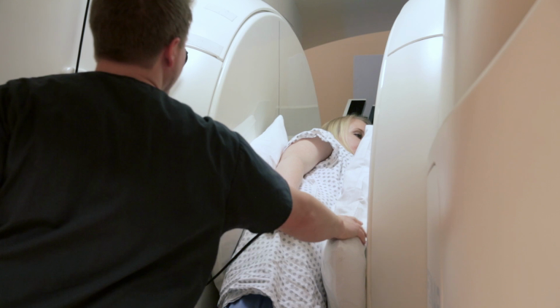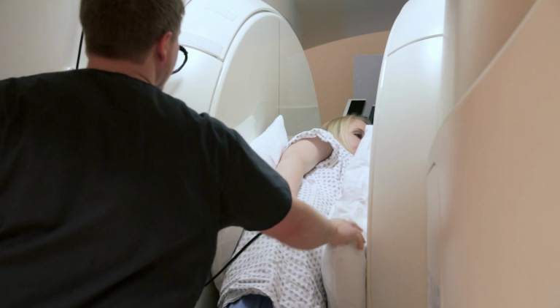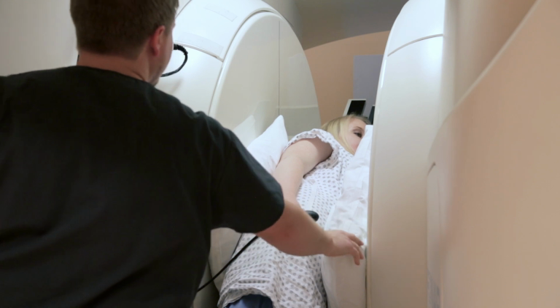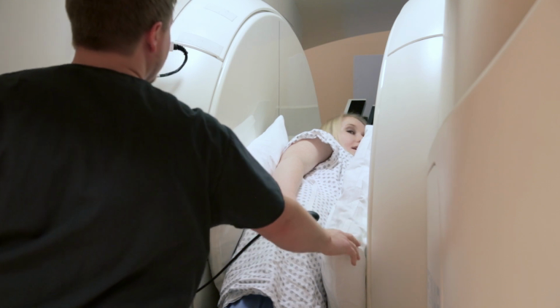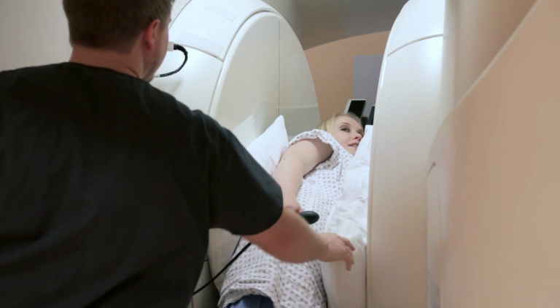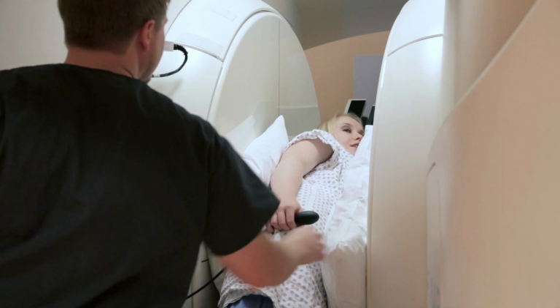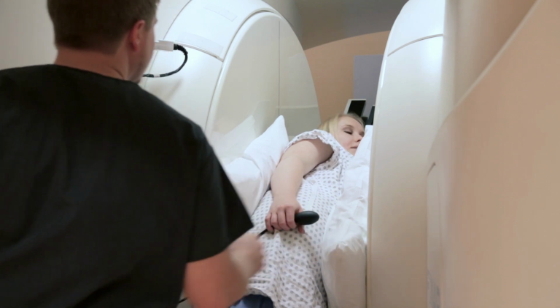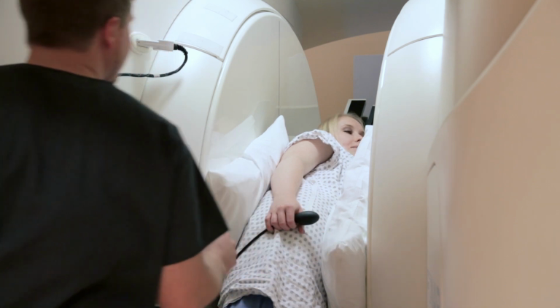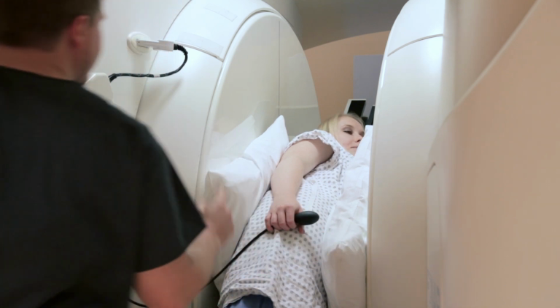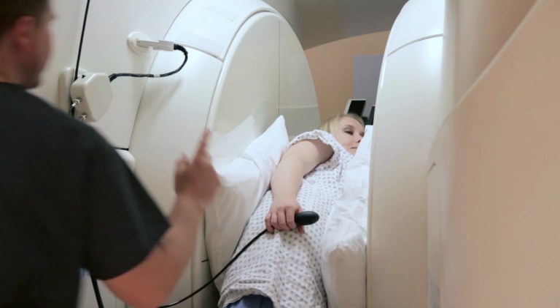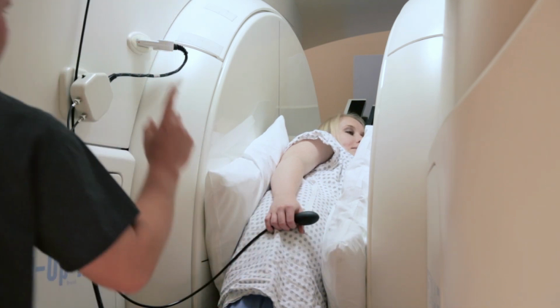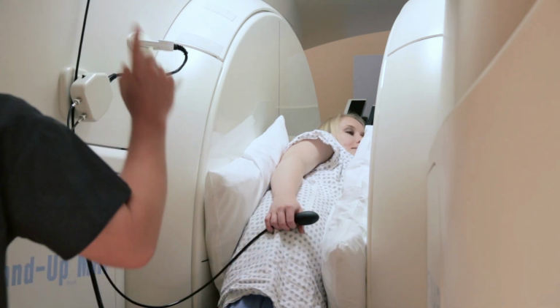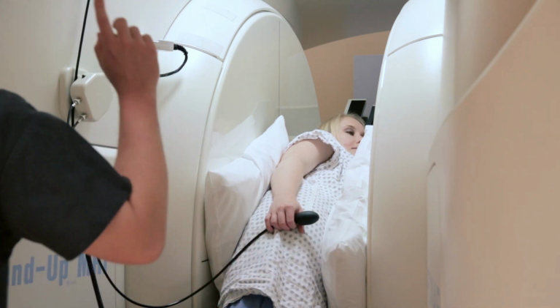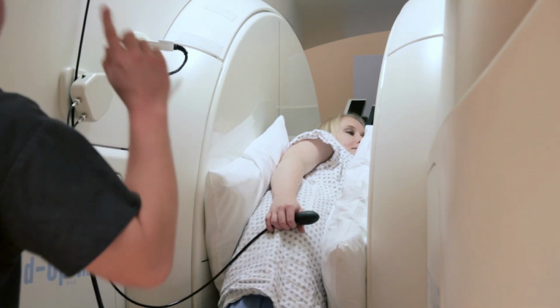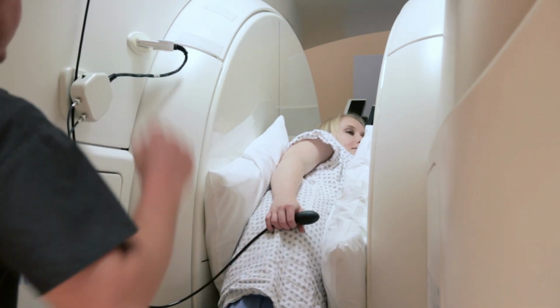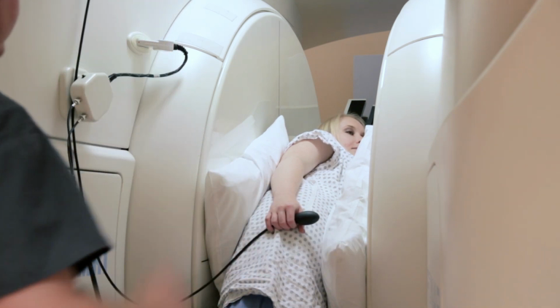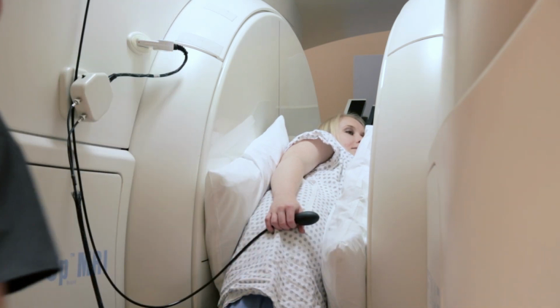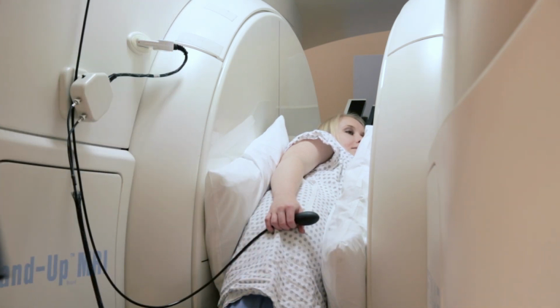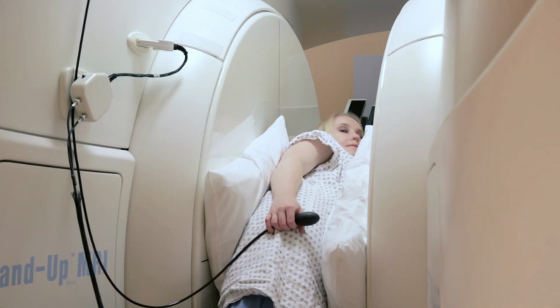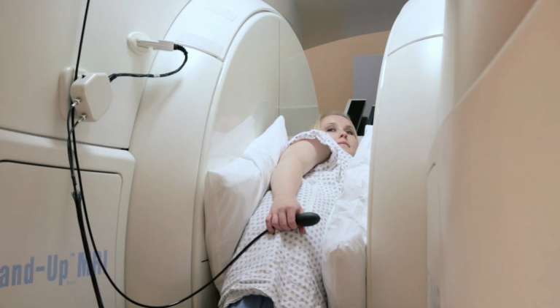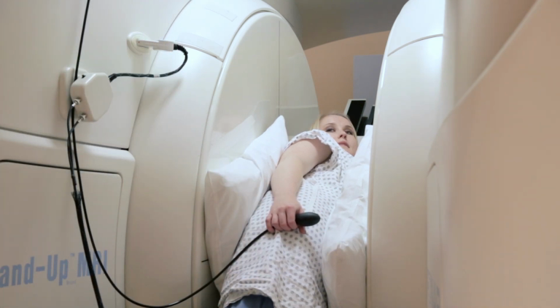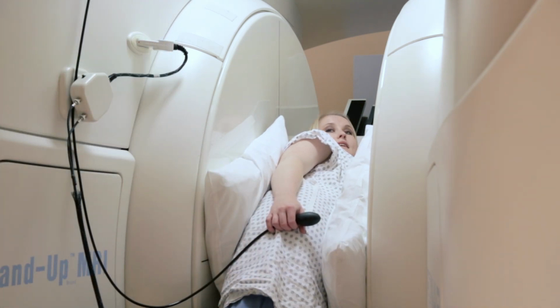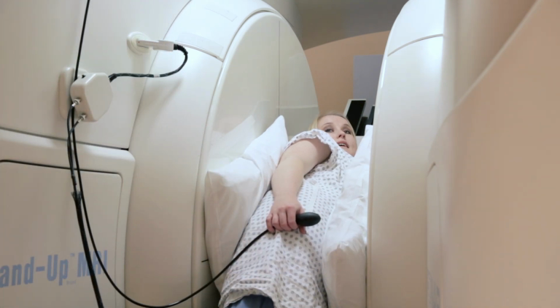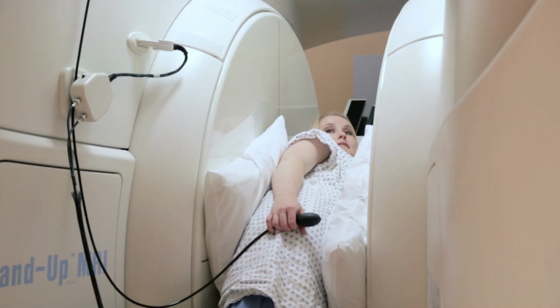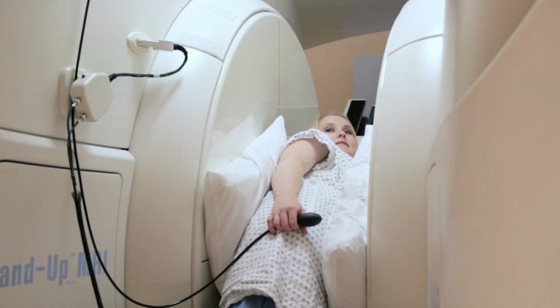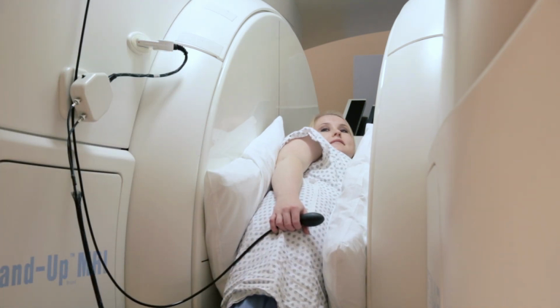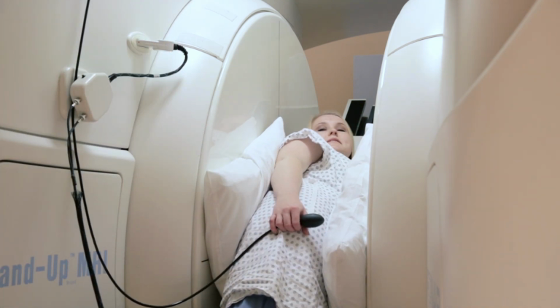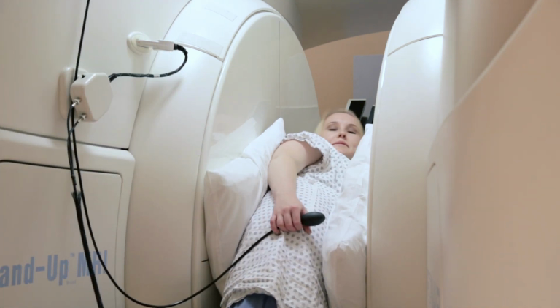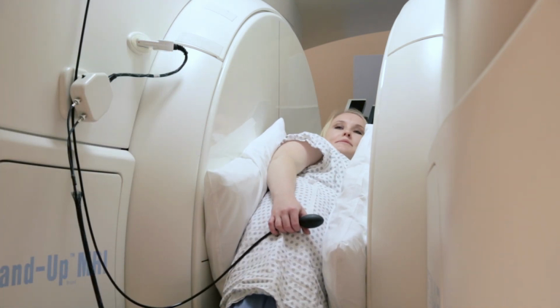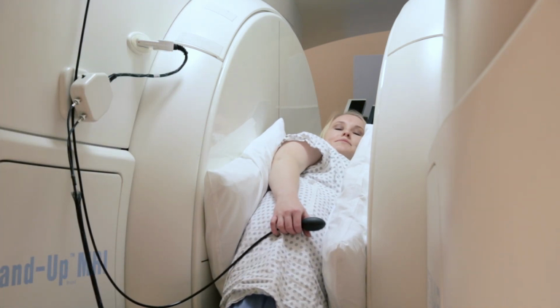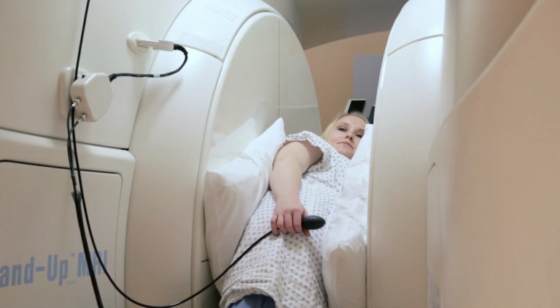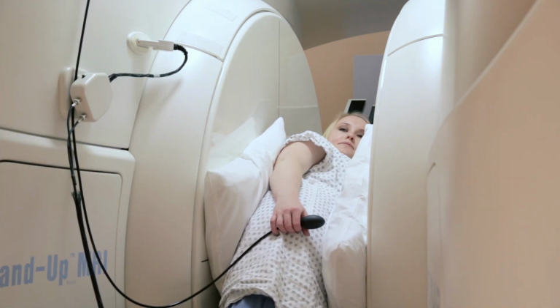Does that feel comfortable? Good. And are you still able to look out and see the TV? Yes. Excellent.